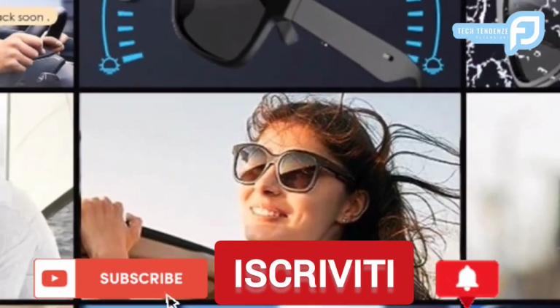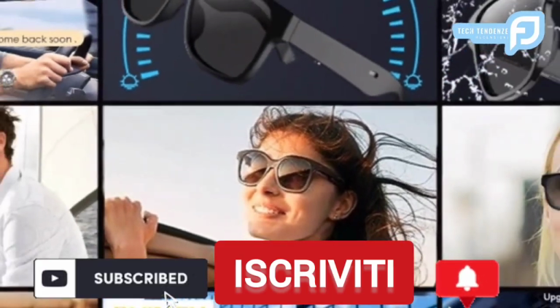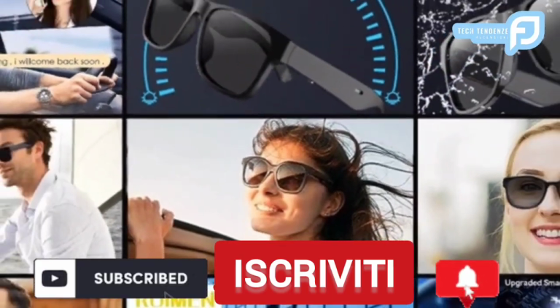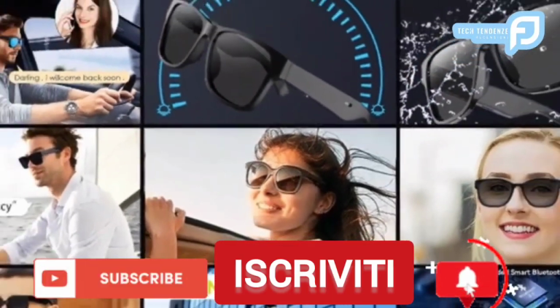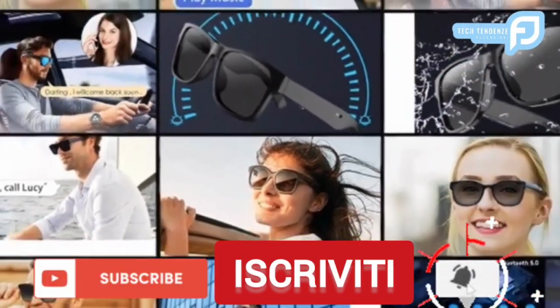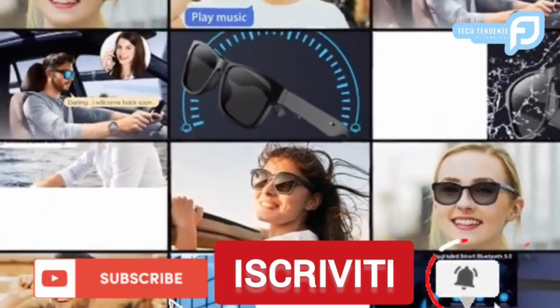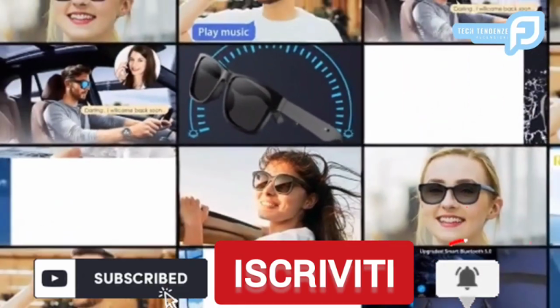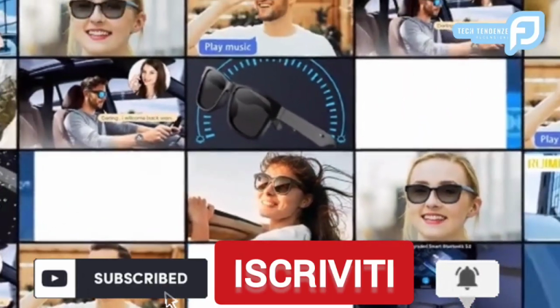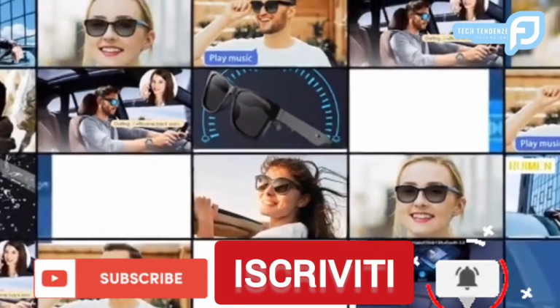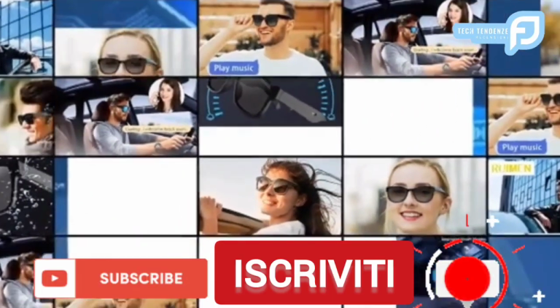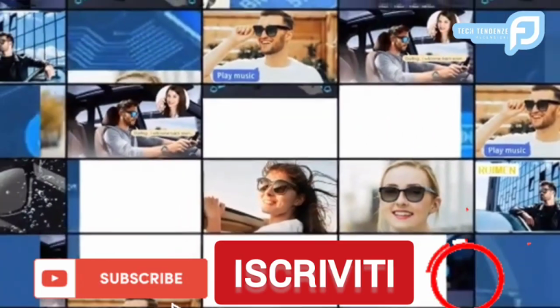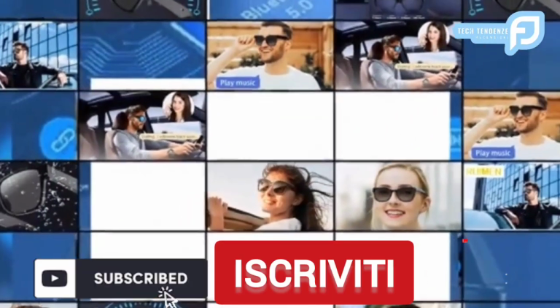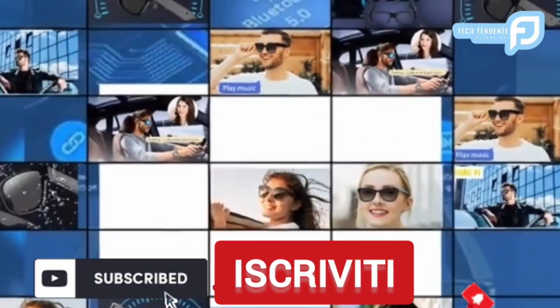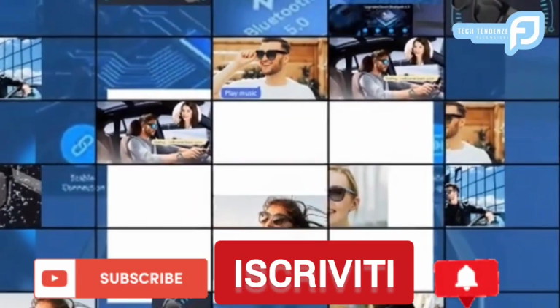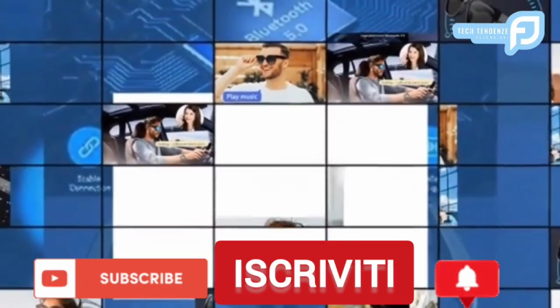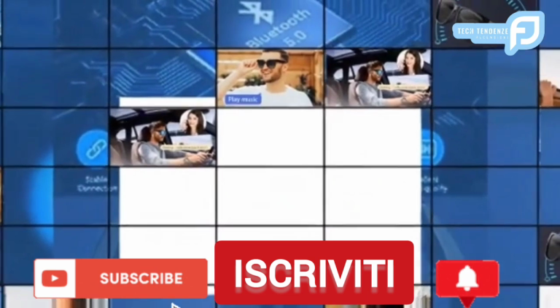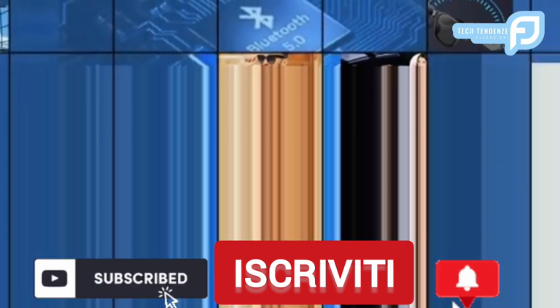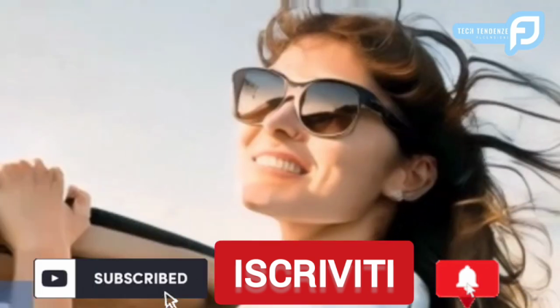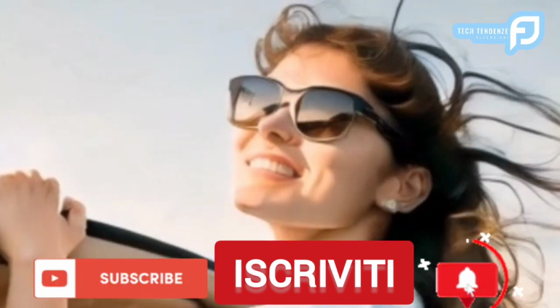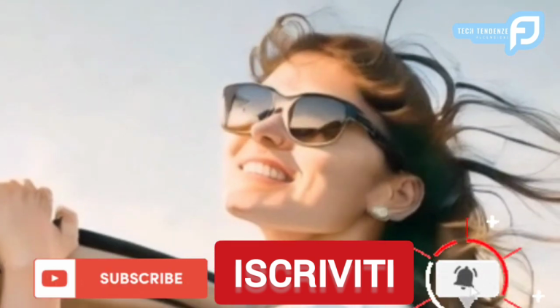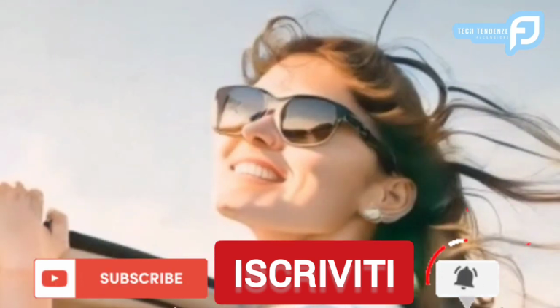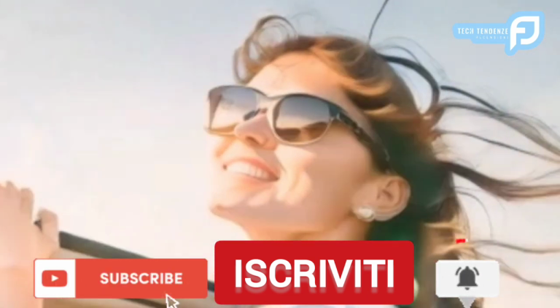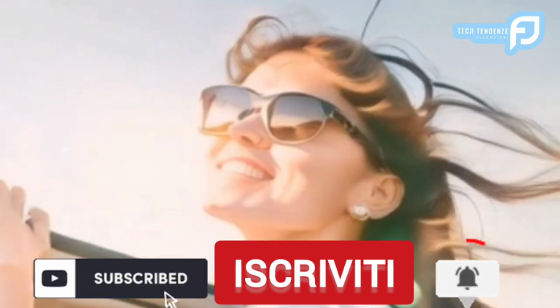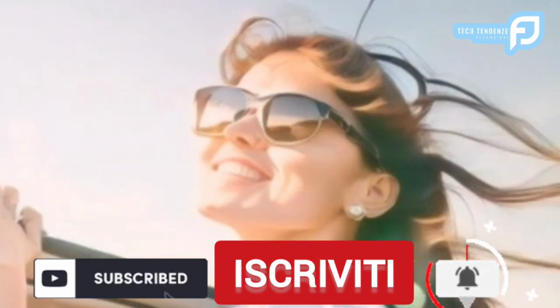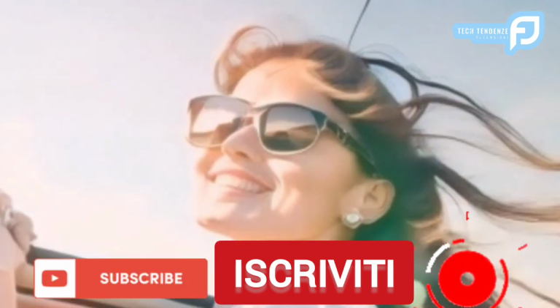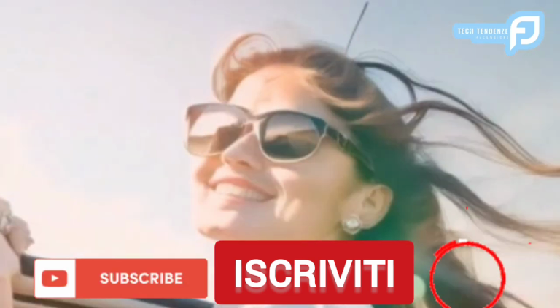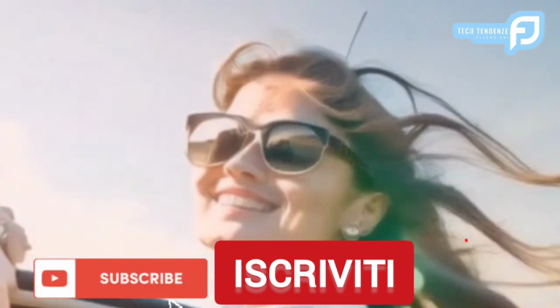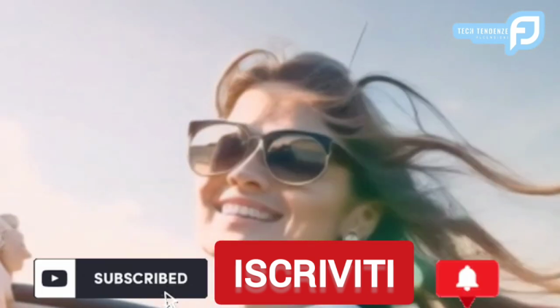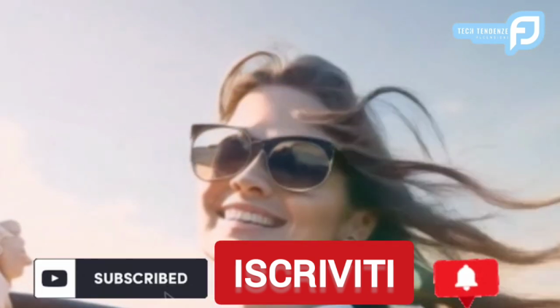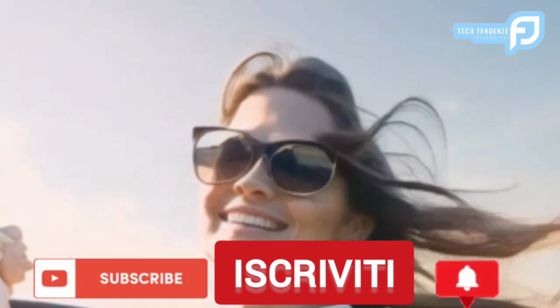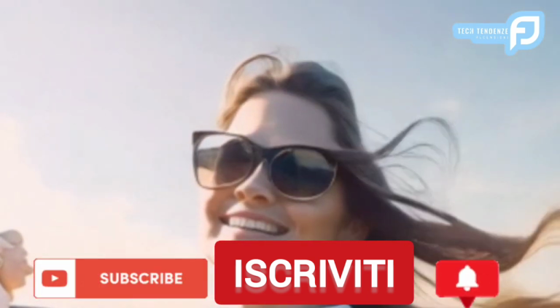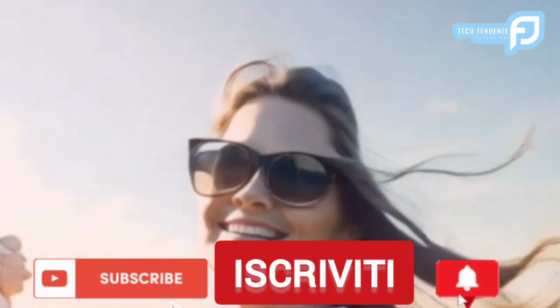Se ti sono piaciuti i nostri contenuti, non dimenticare di iscriverti per altri fantastici contenuti. Grazie!